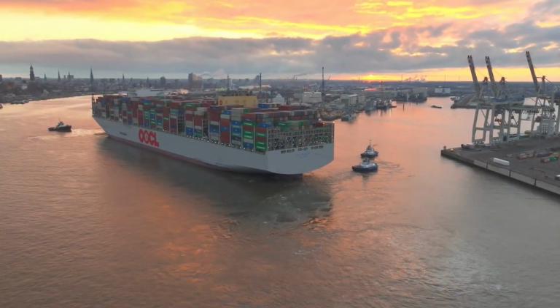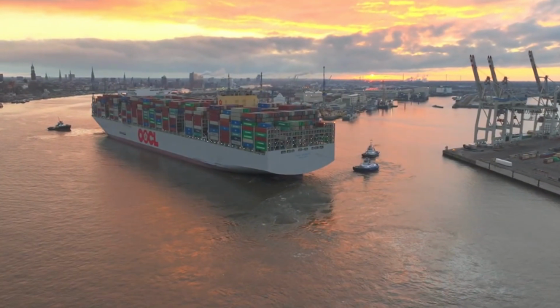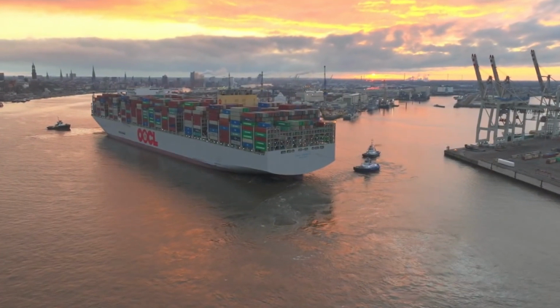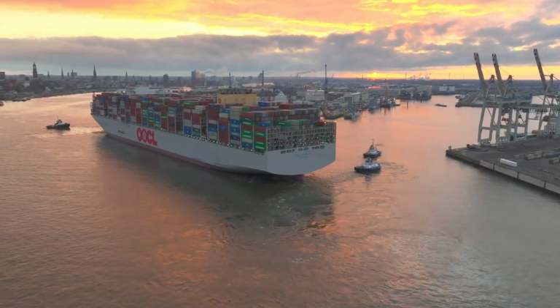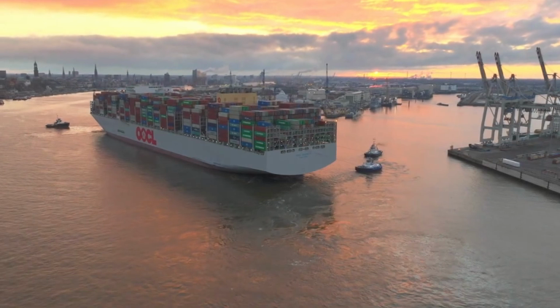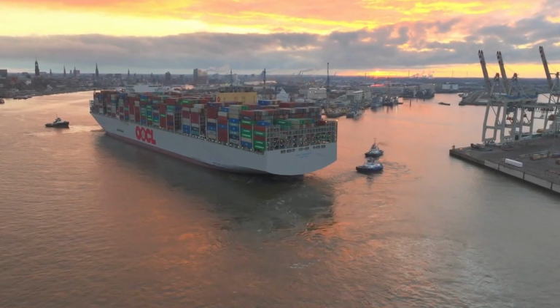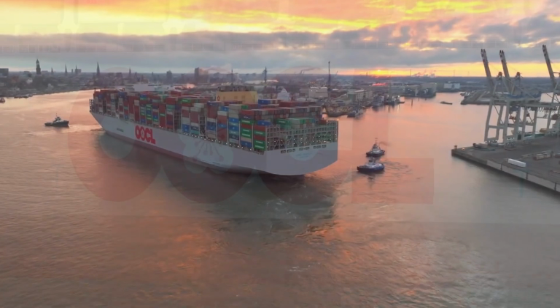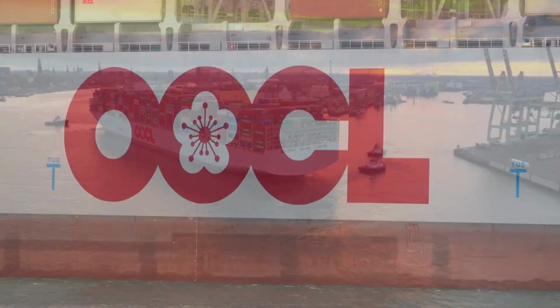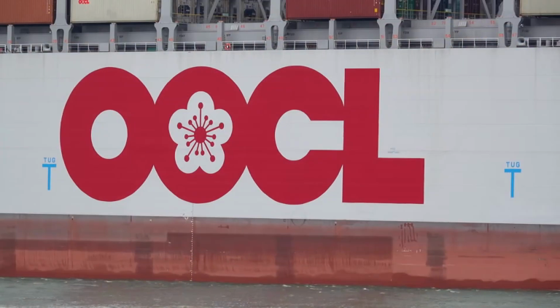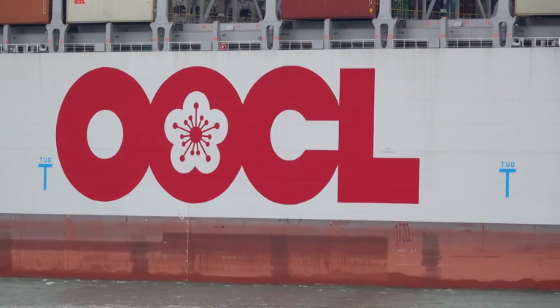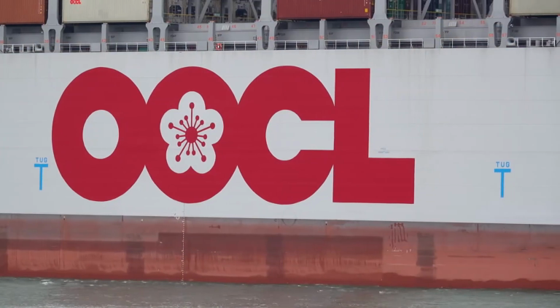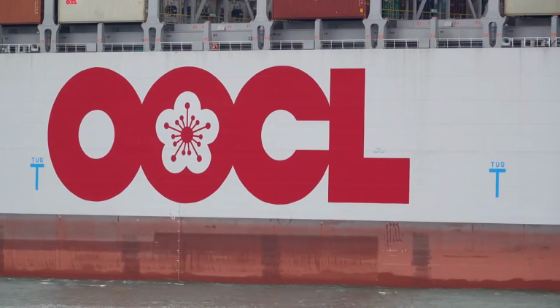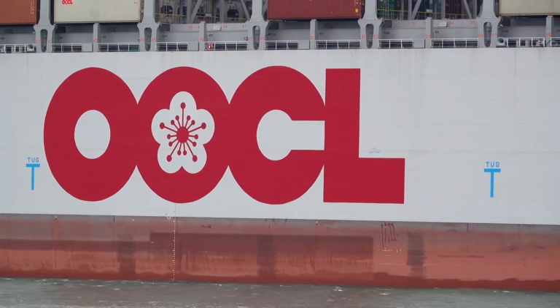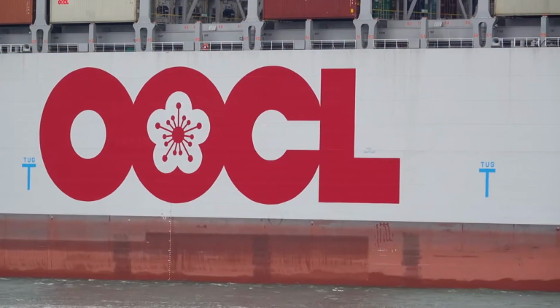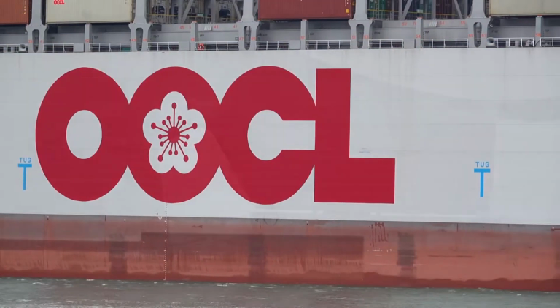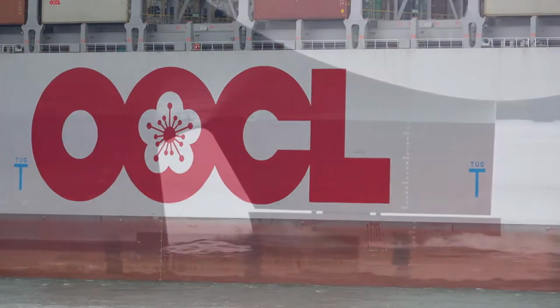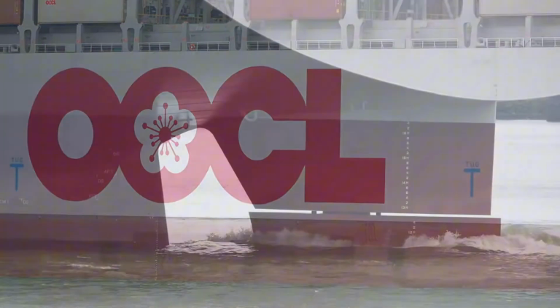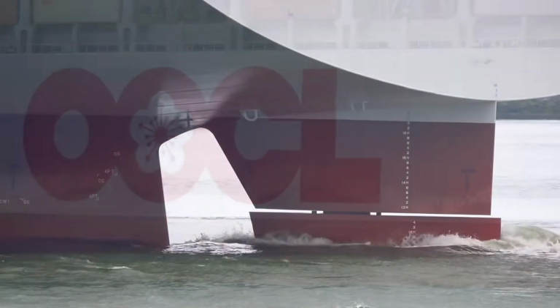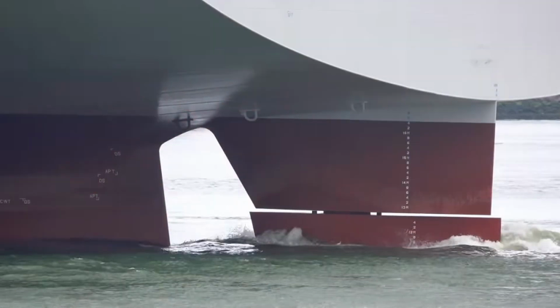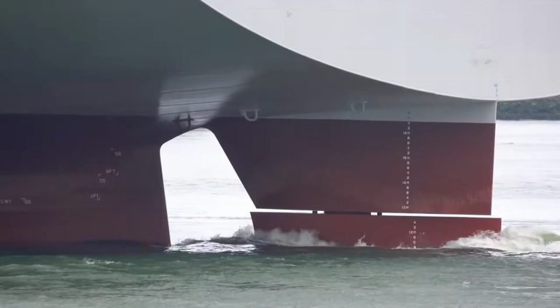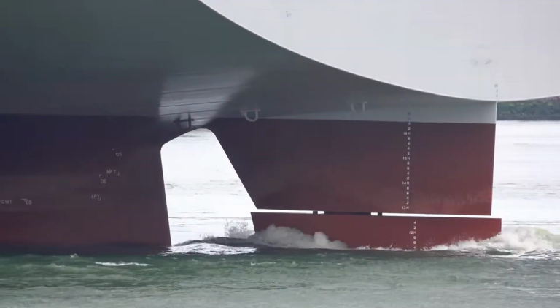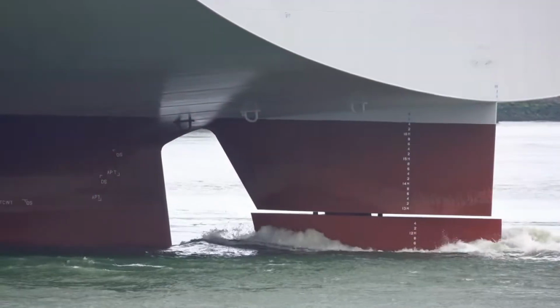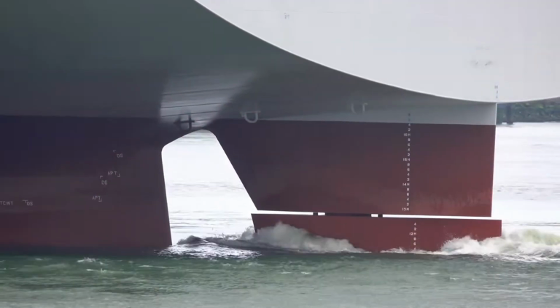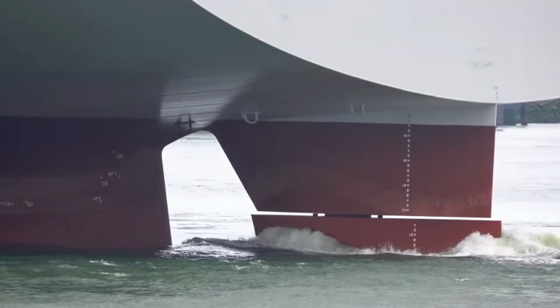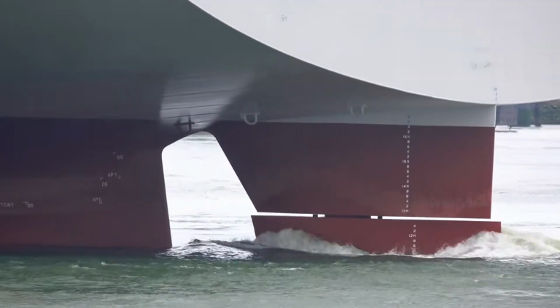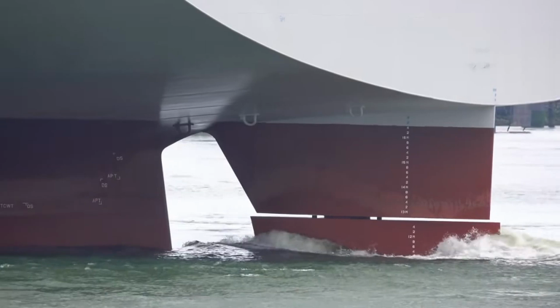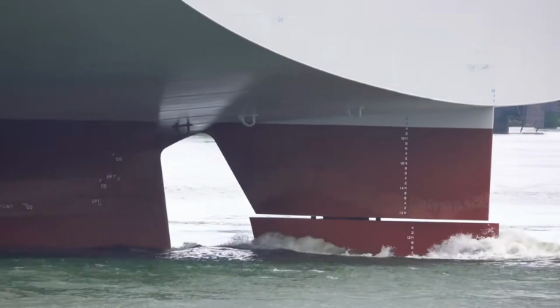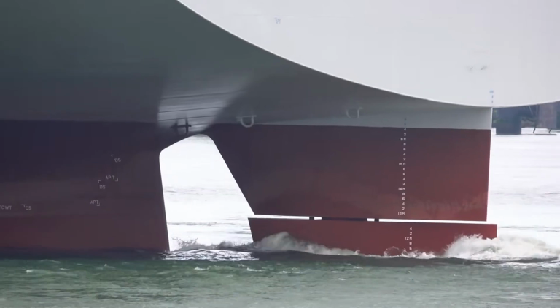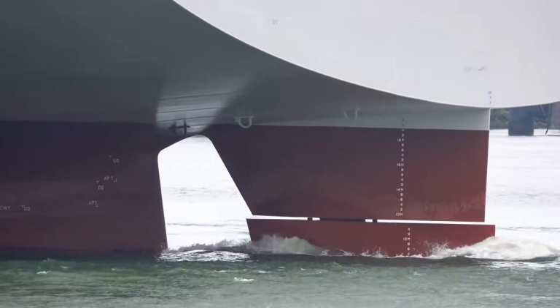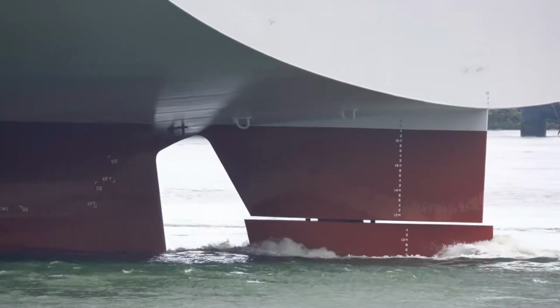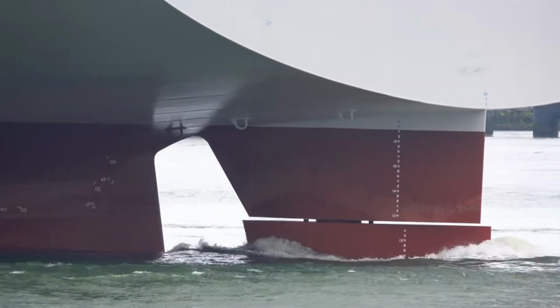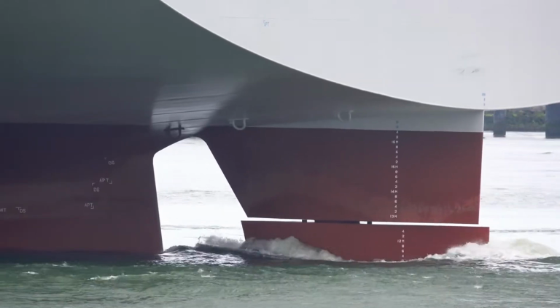Every corridor we walk through, every system we see, feels like it's part of a living machine — one that's changing the way goods move around the world.